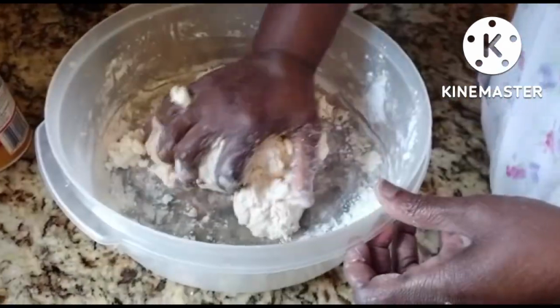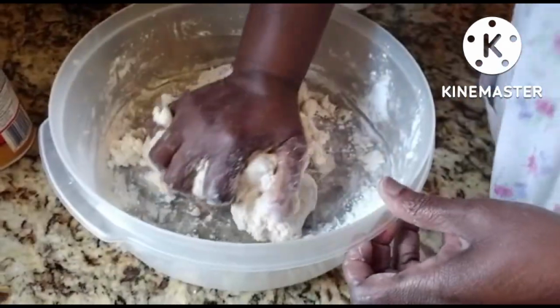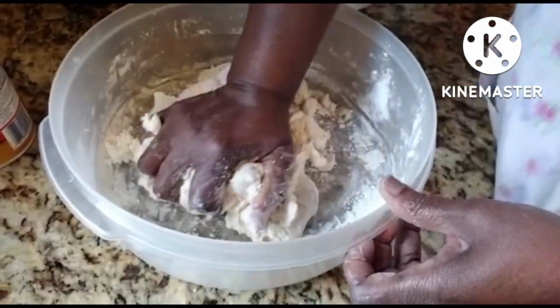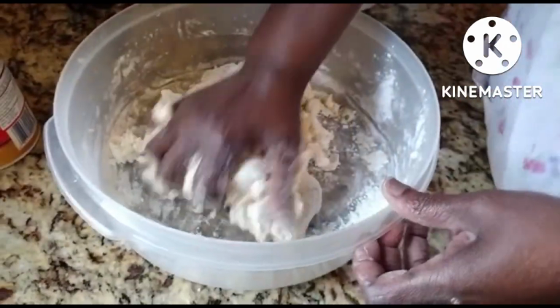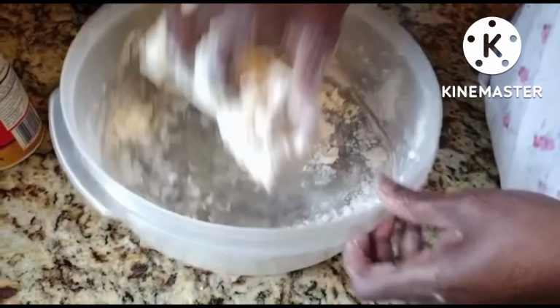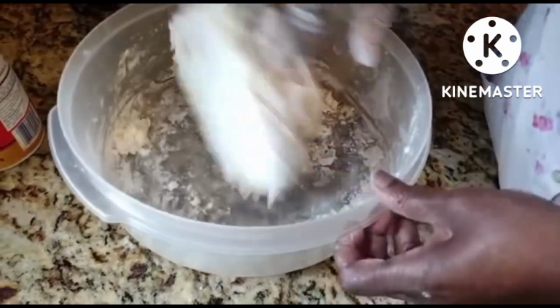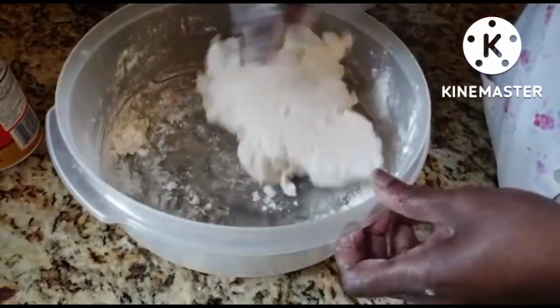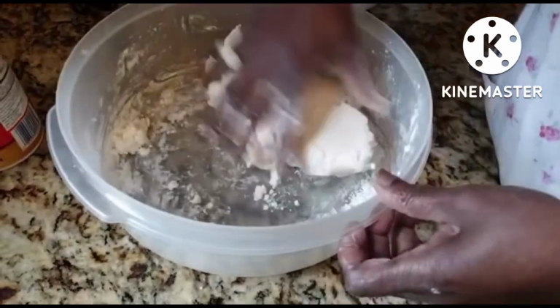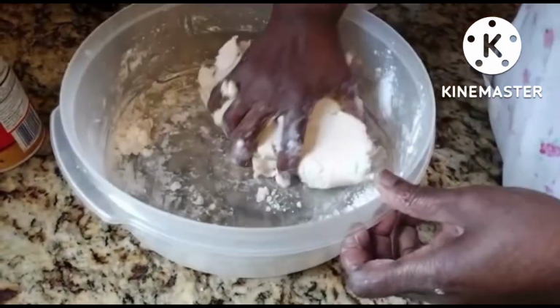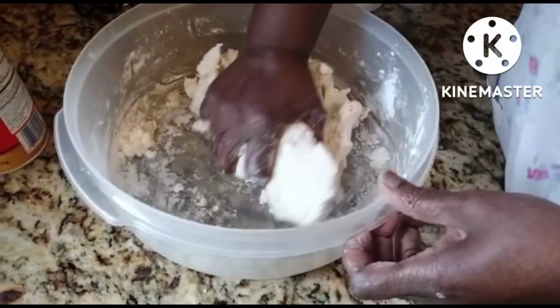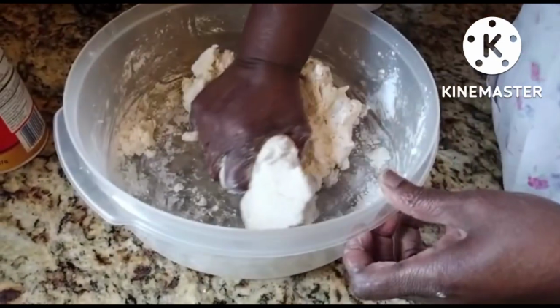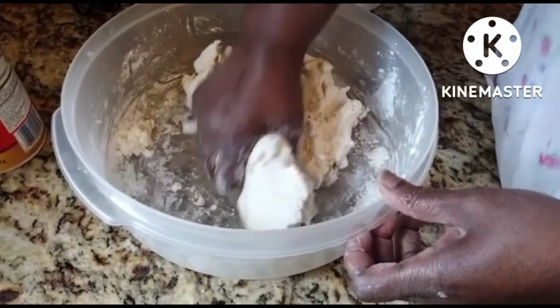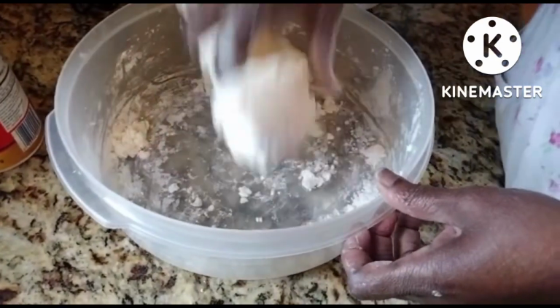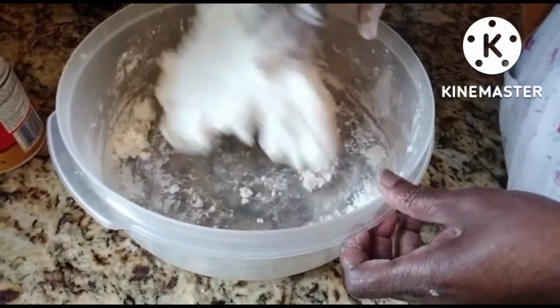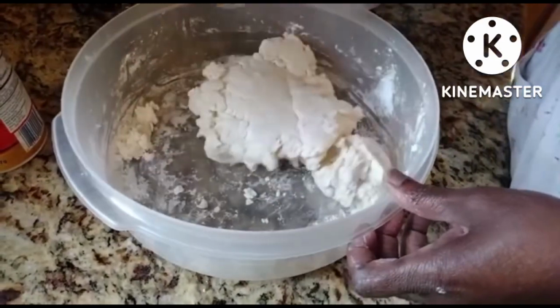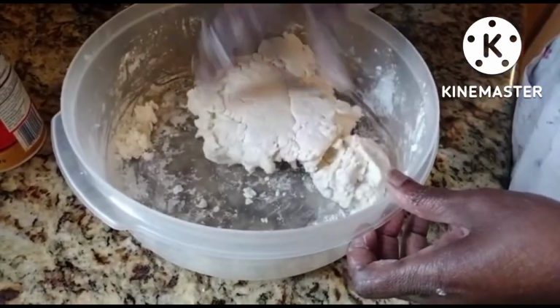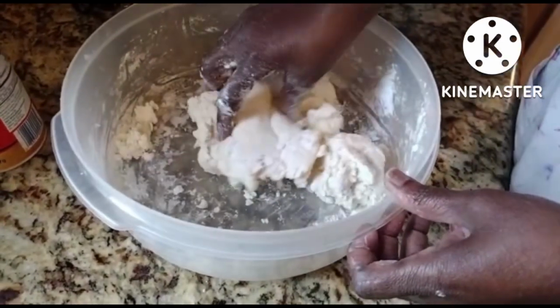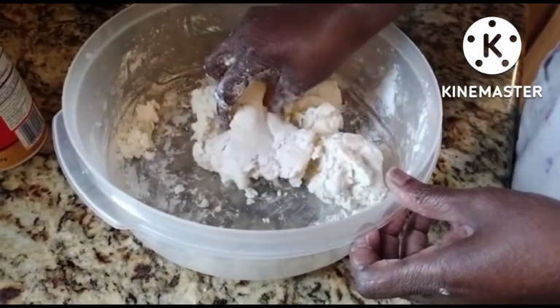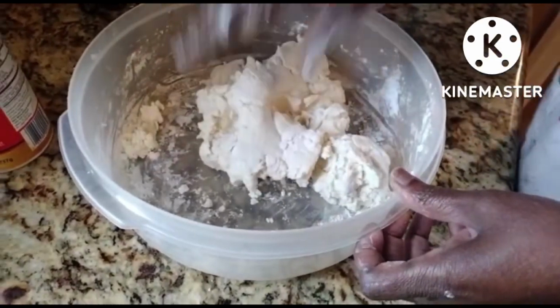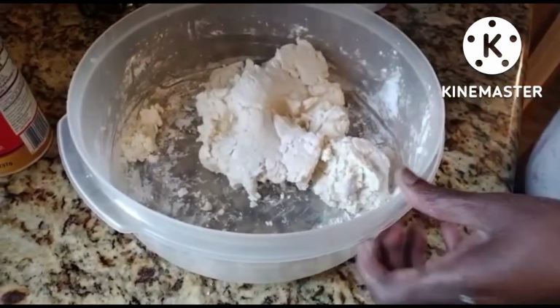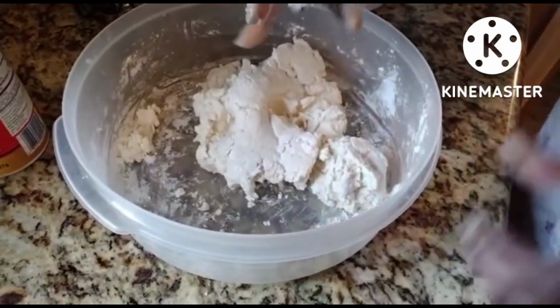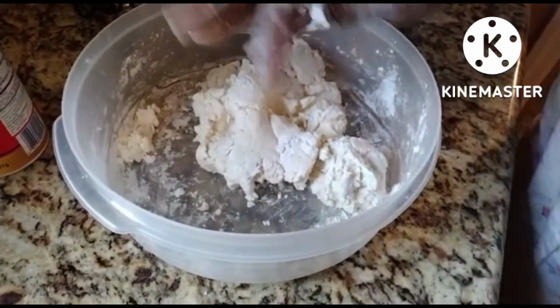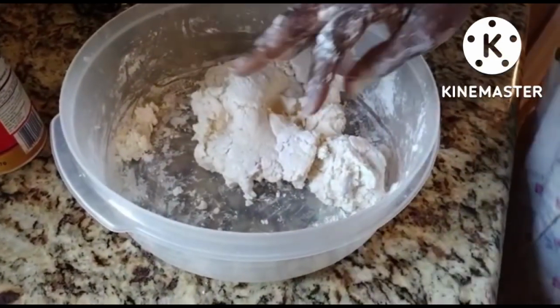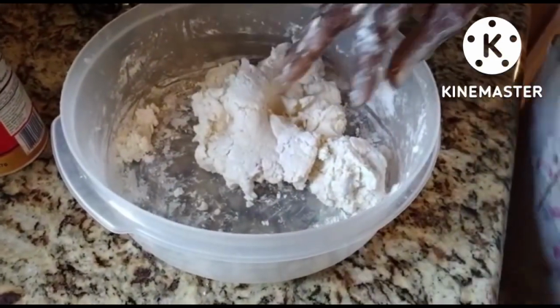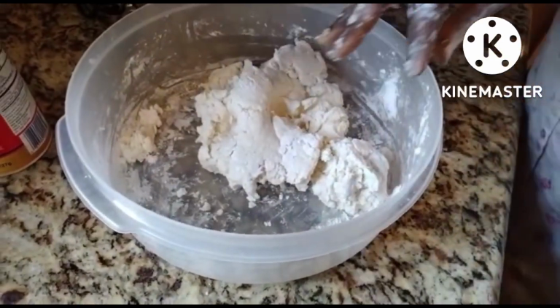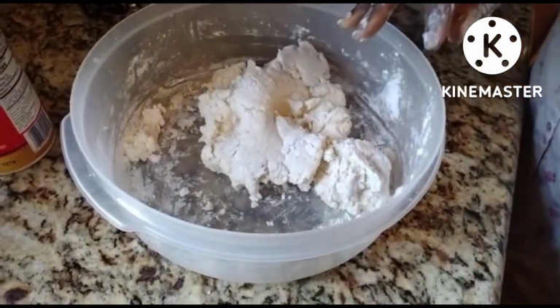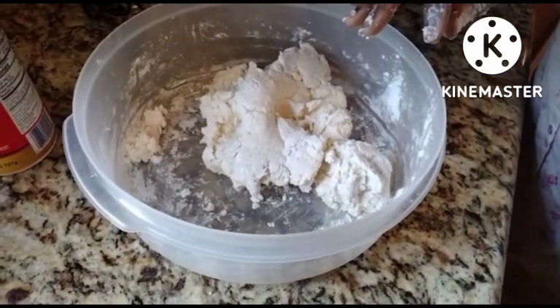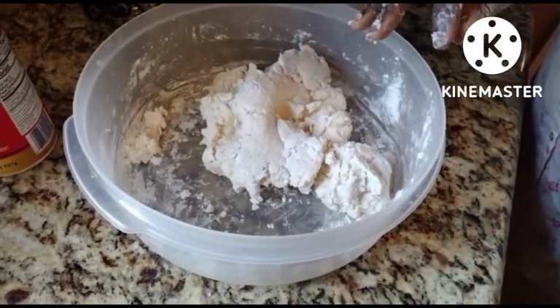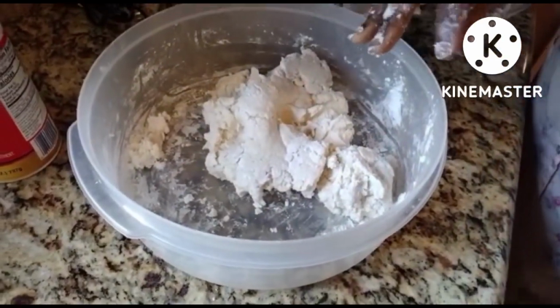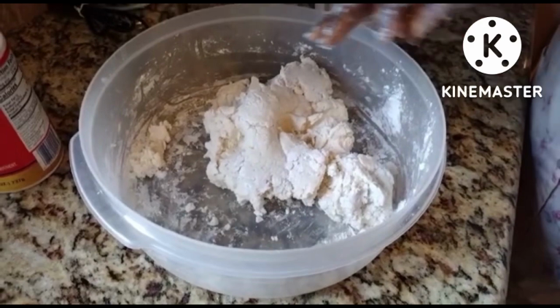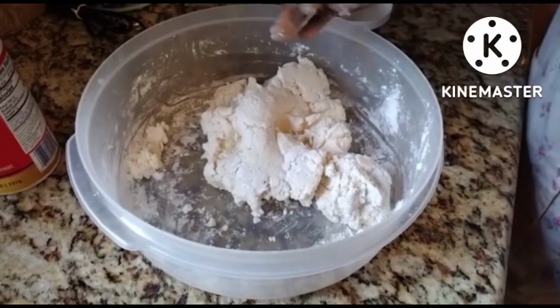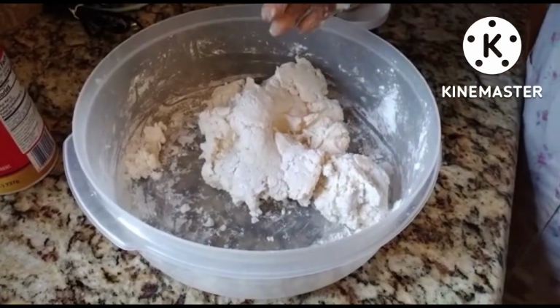Grated yucca, salt, flour — and if needed, a little bit of water.